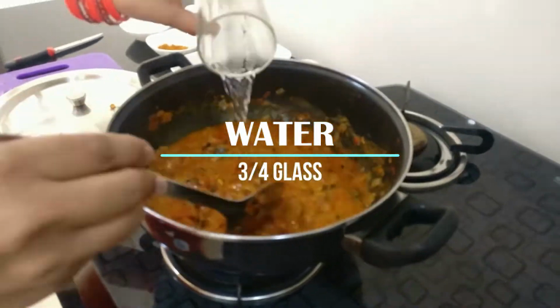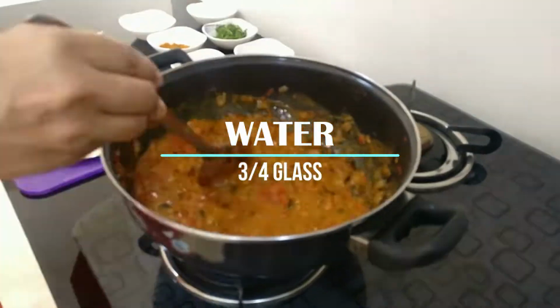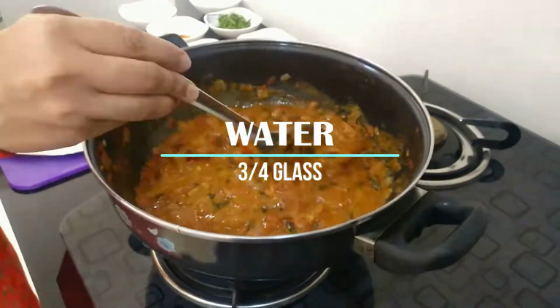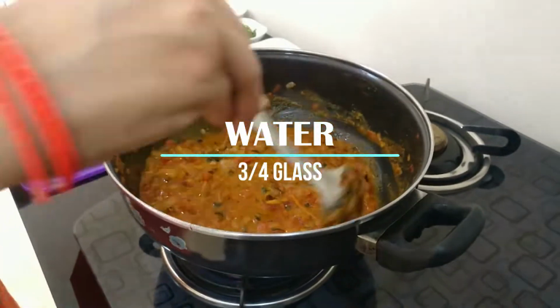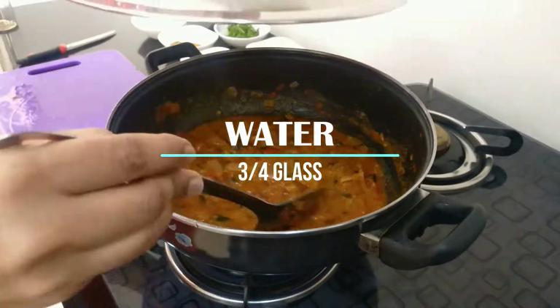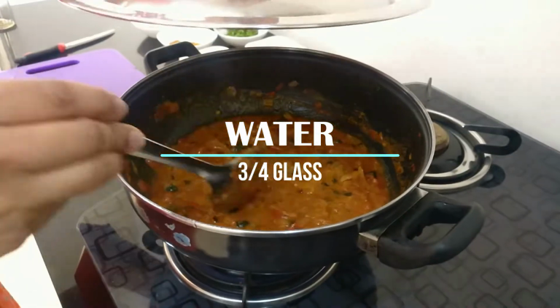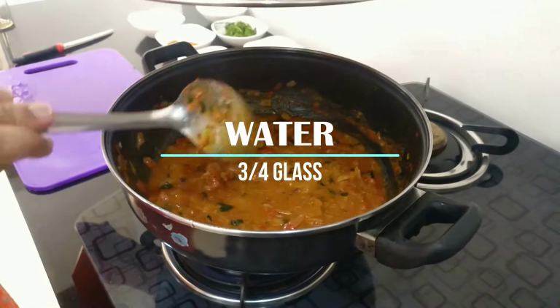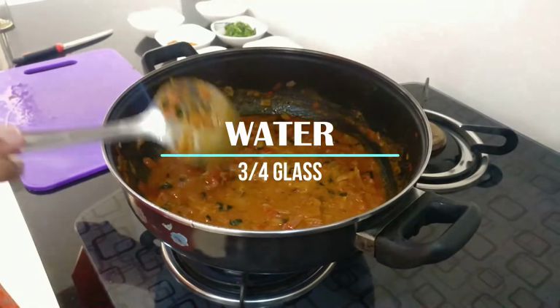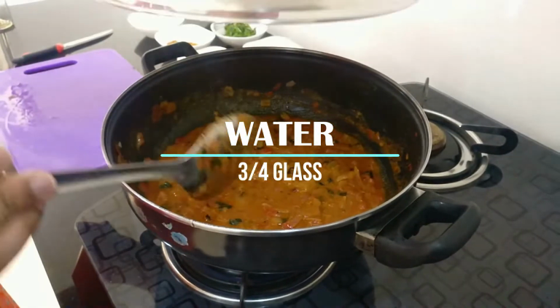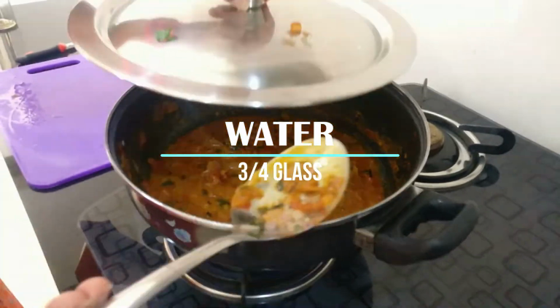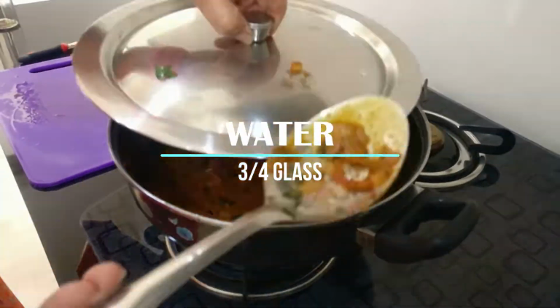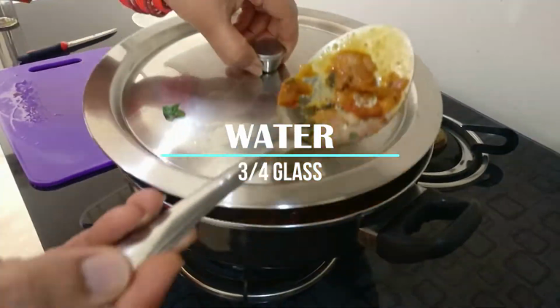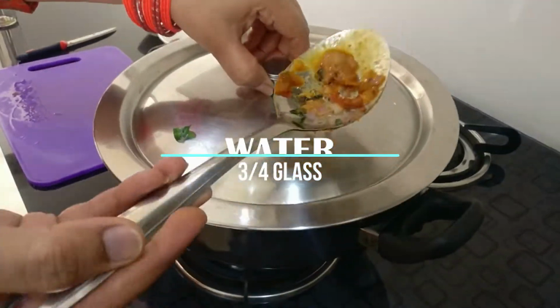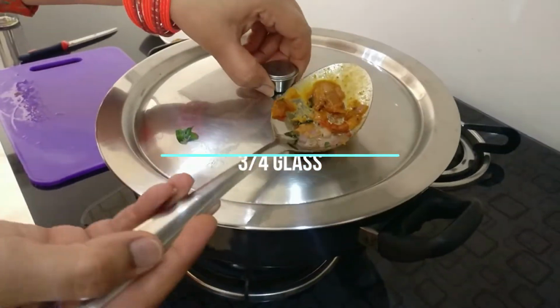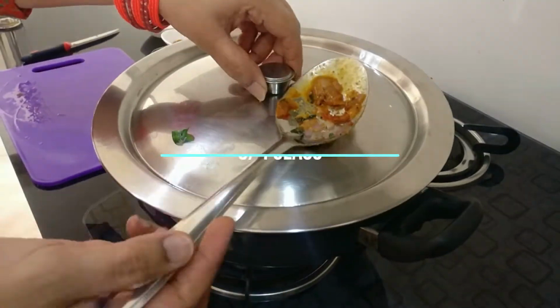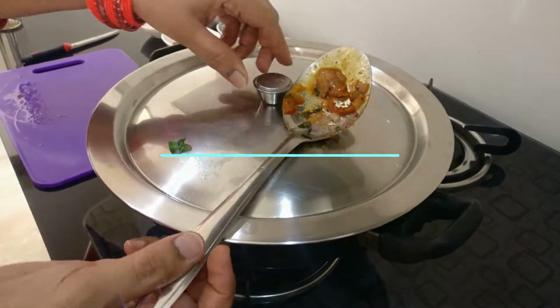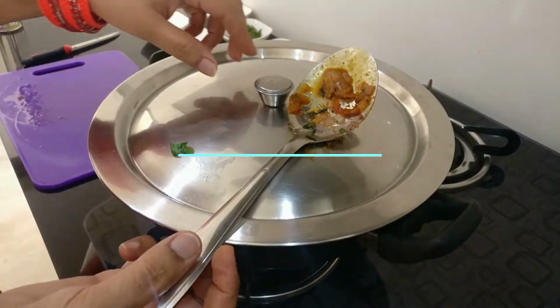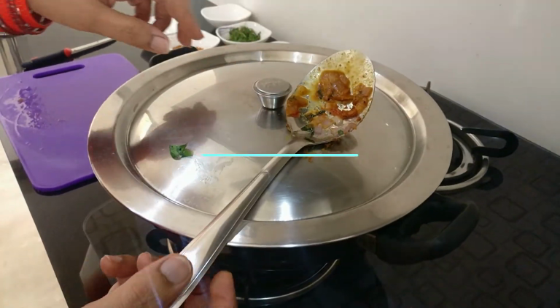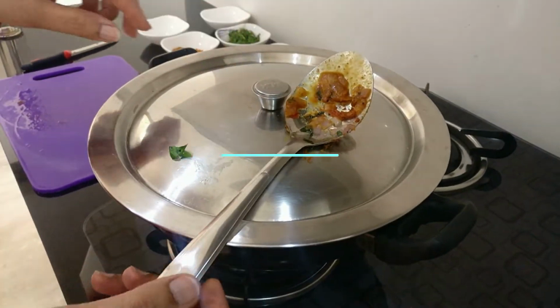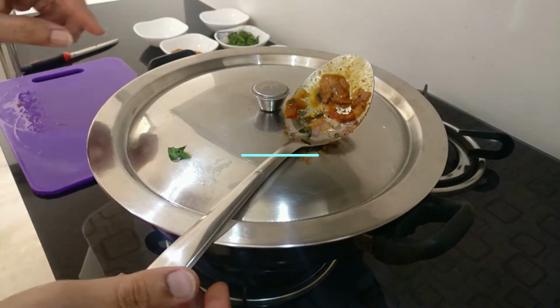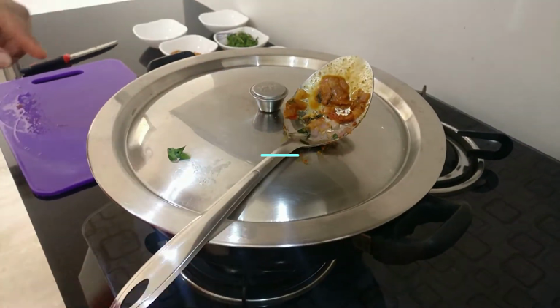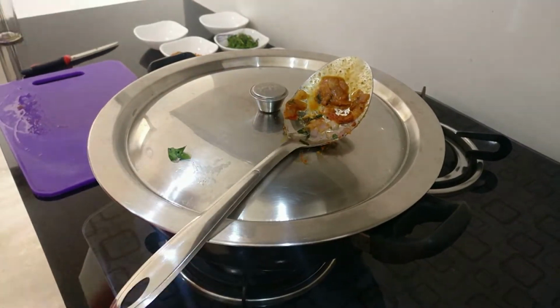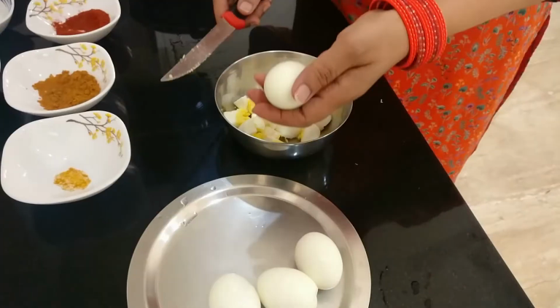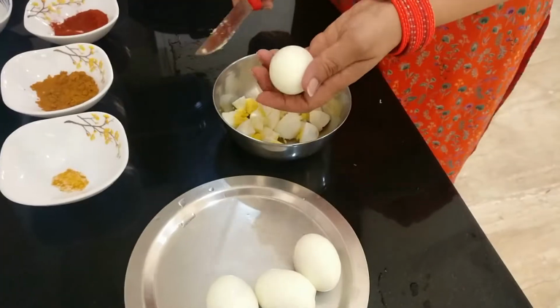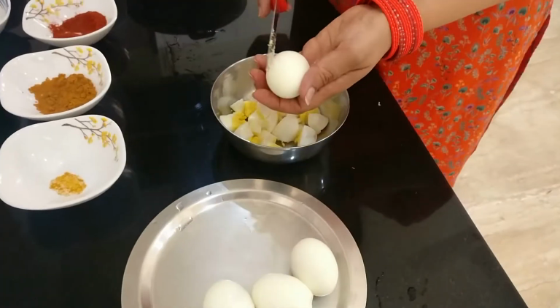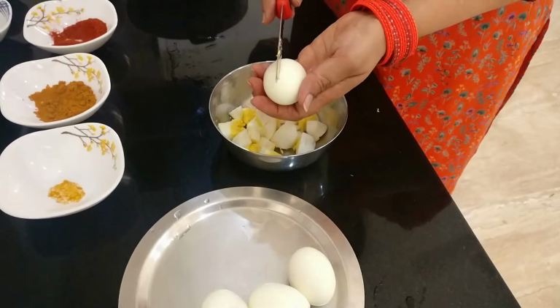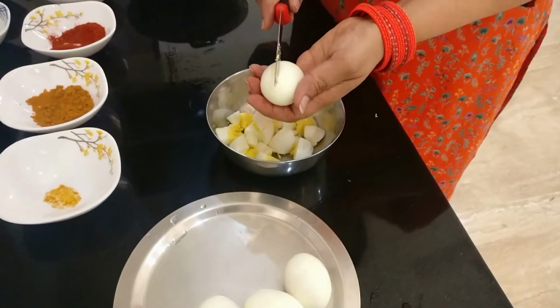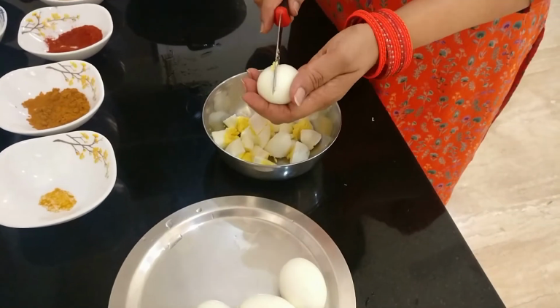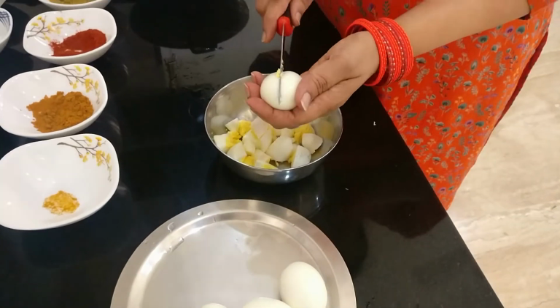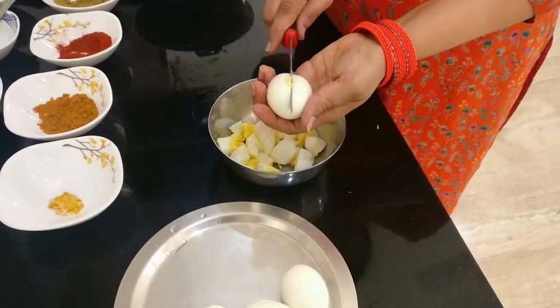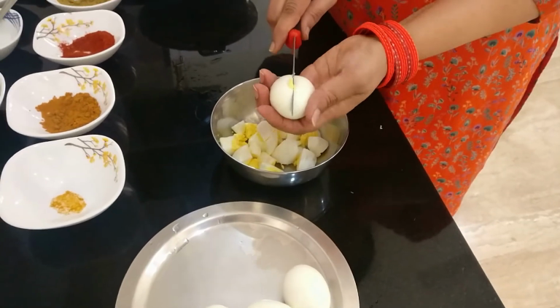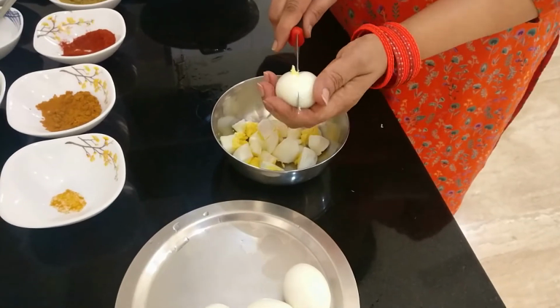Let's add in three-quarters of a glass of water to bring the consistency down a little bit.